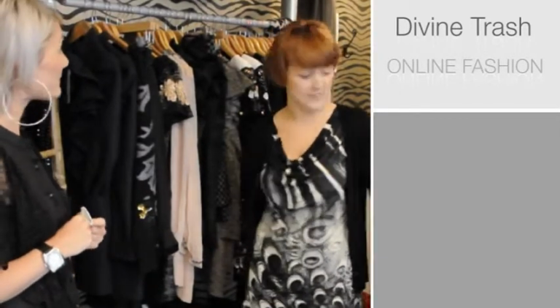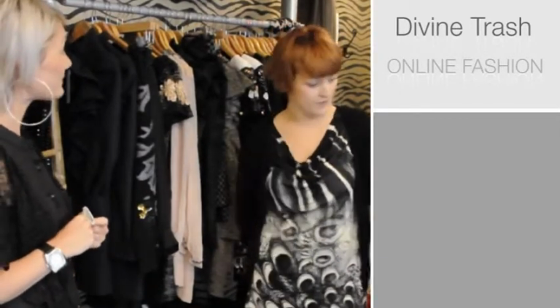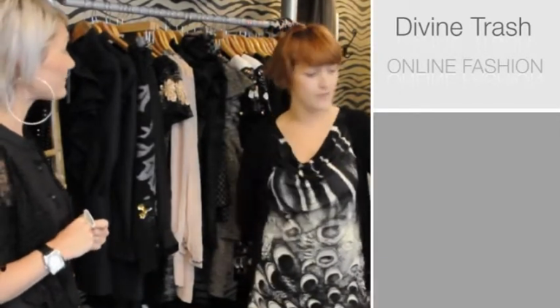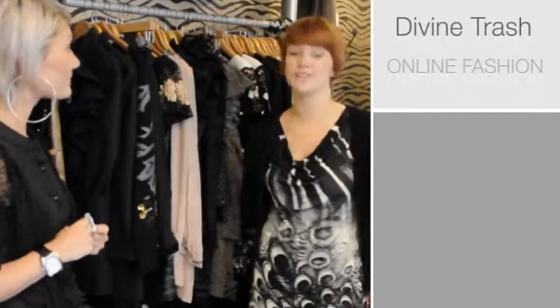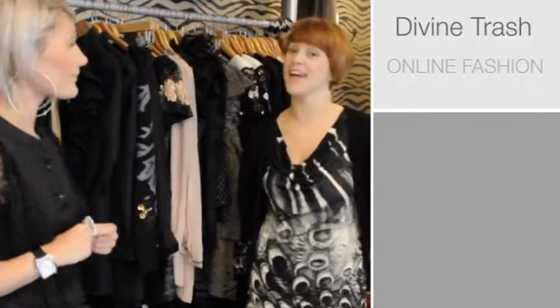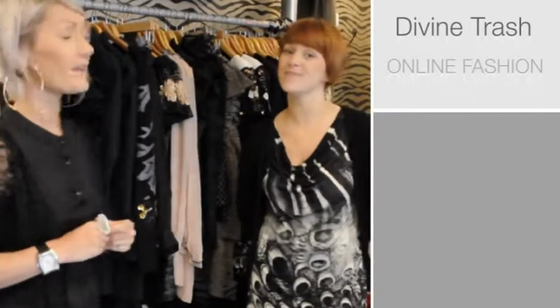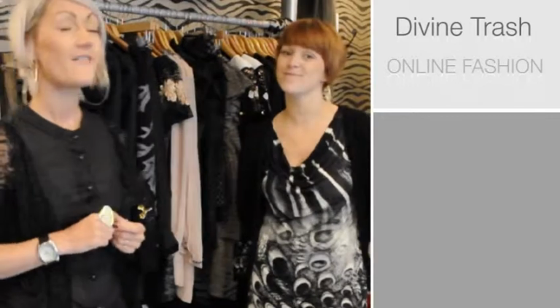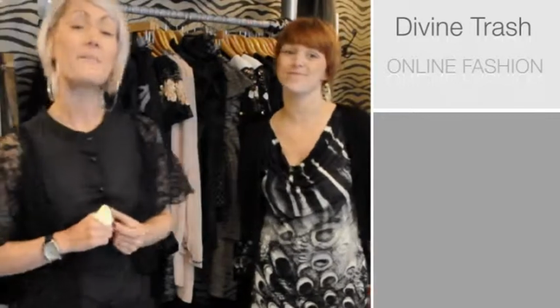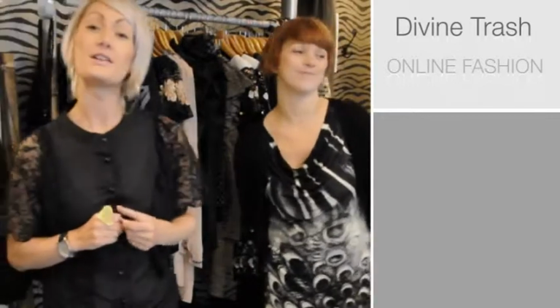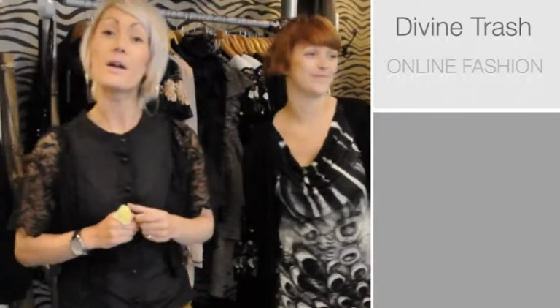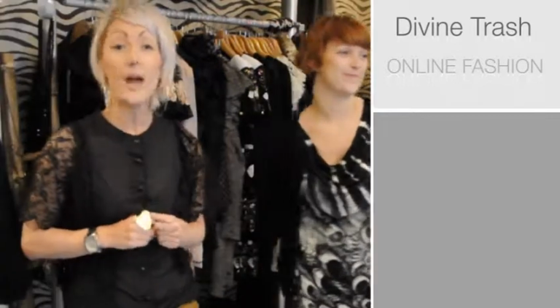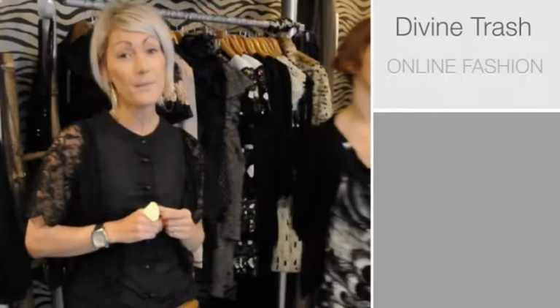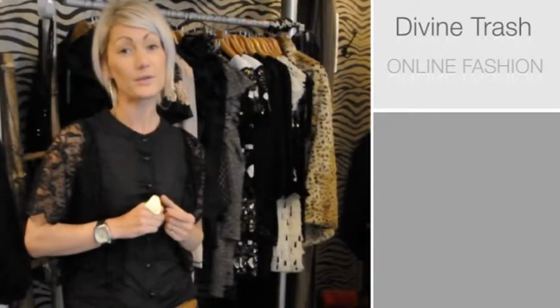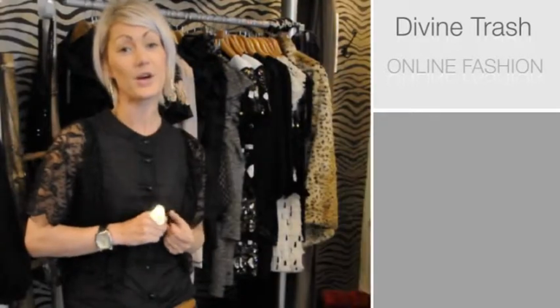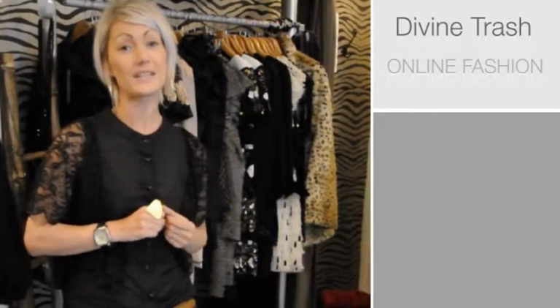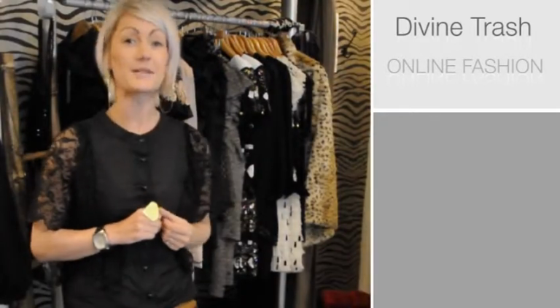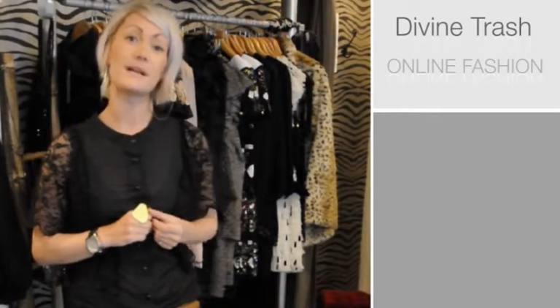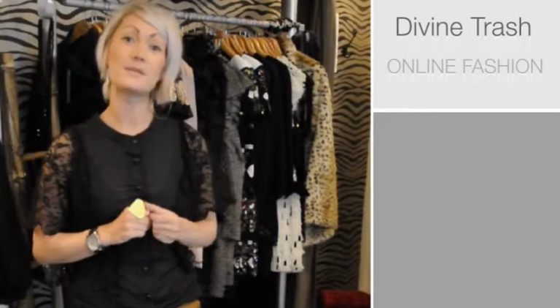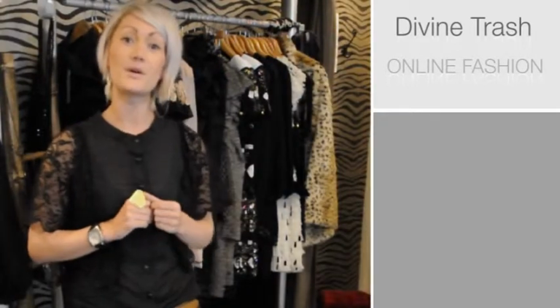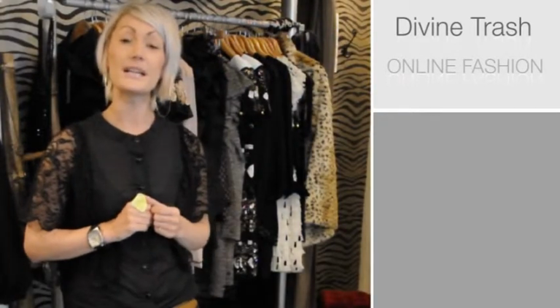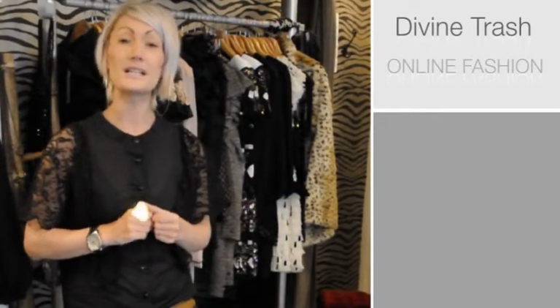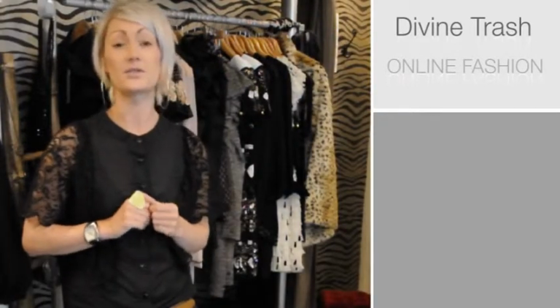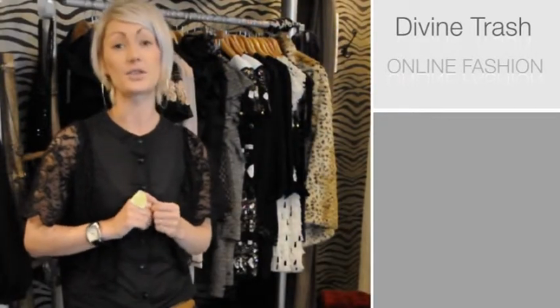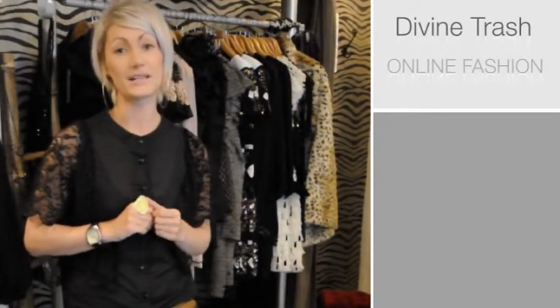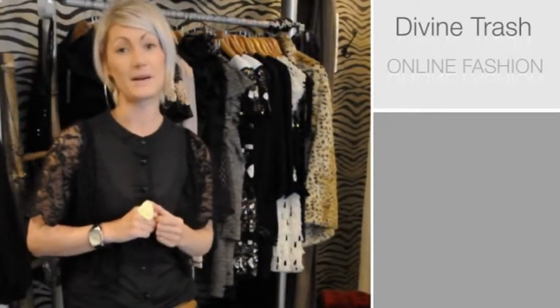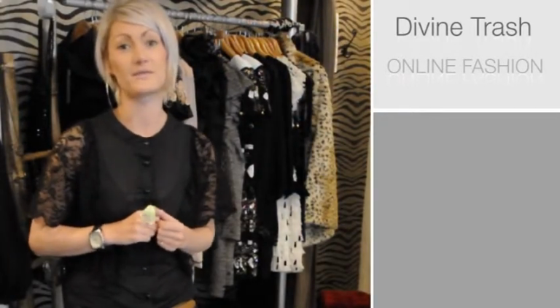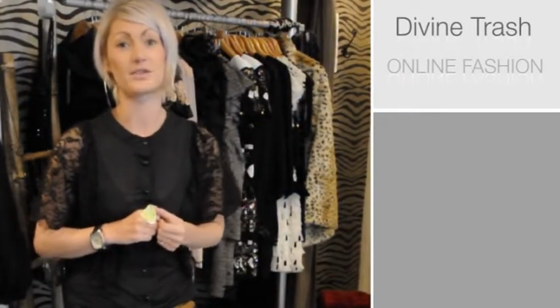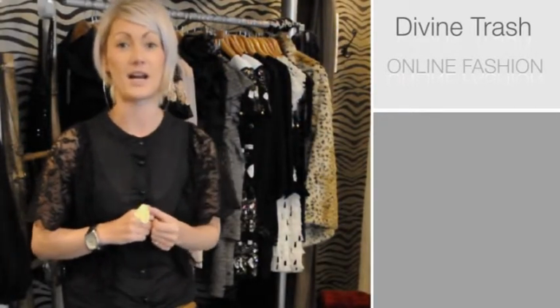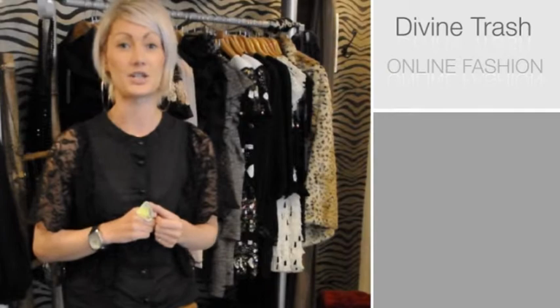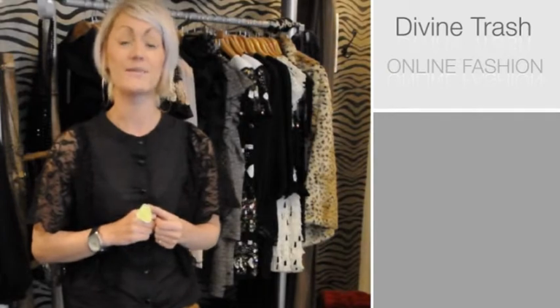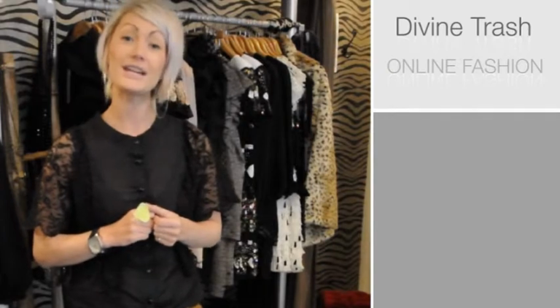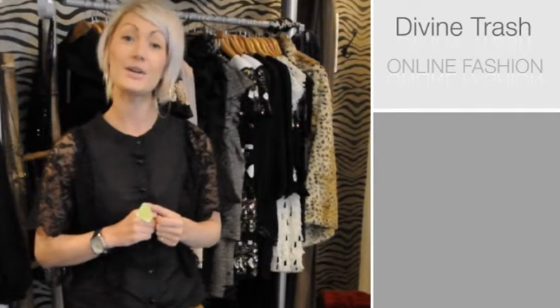That's everything for today. We hope that you'll join us next week for some more key seasonal trends by Divine Trash. Thank you.